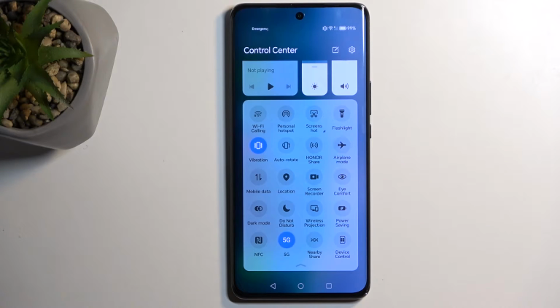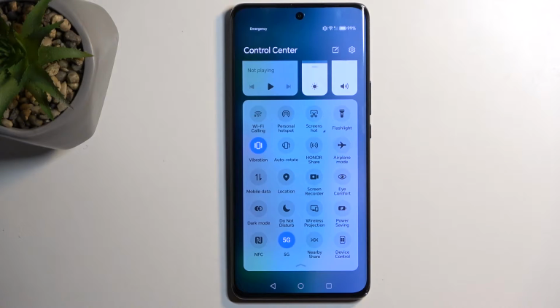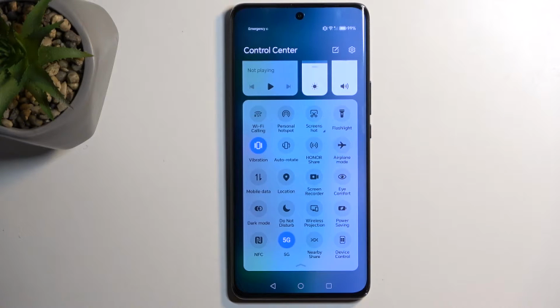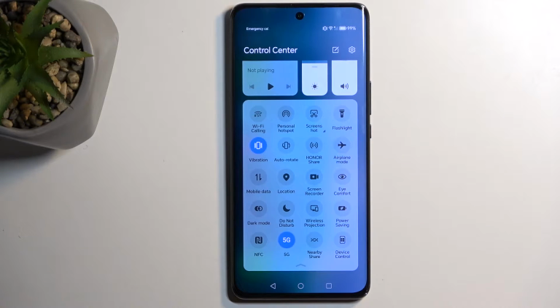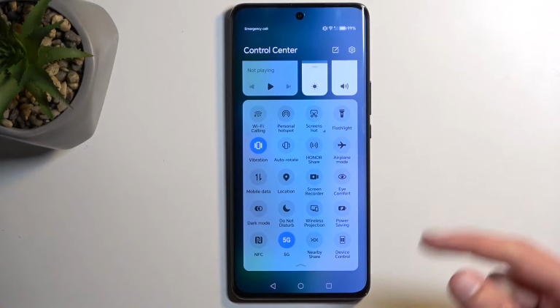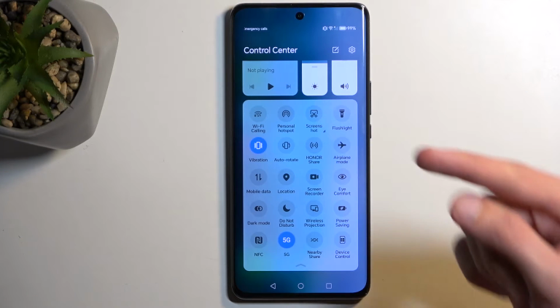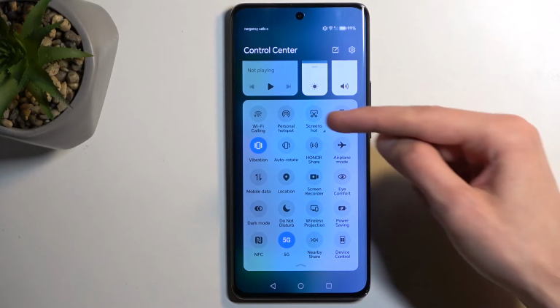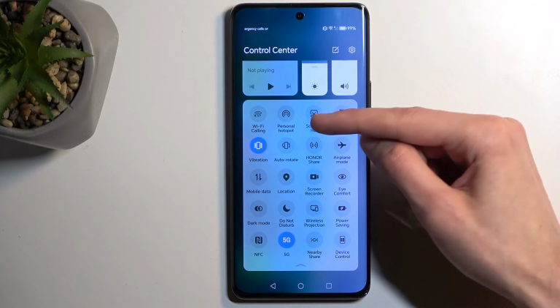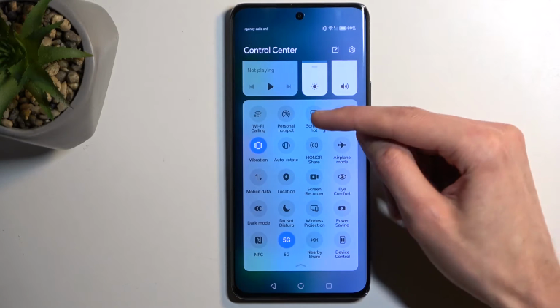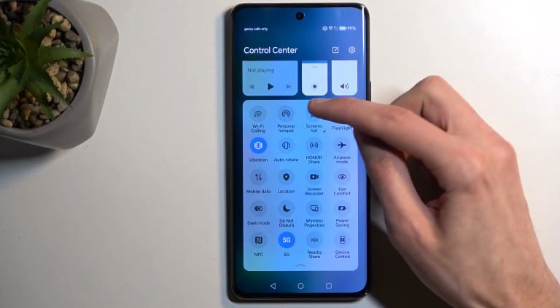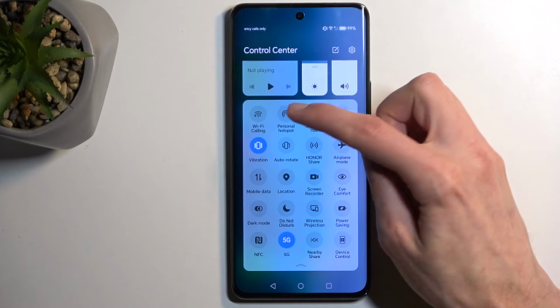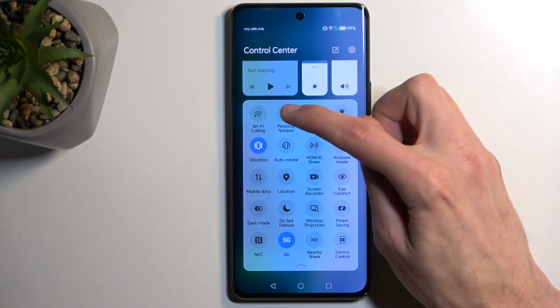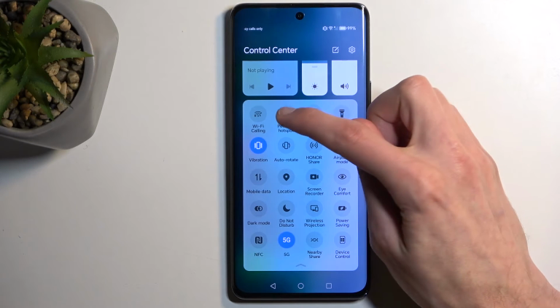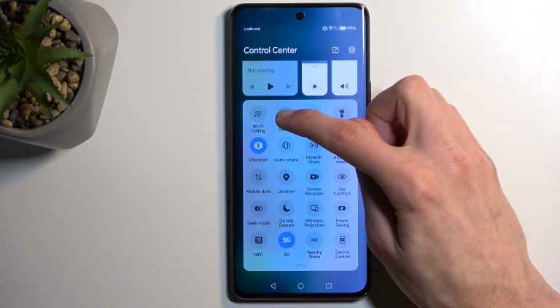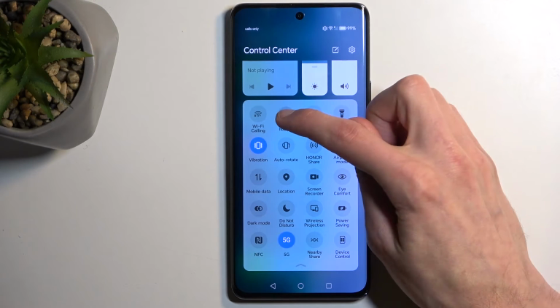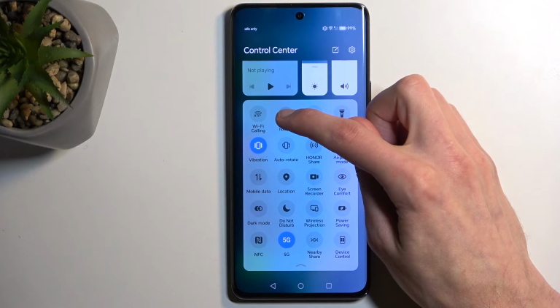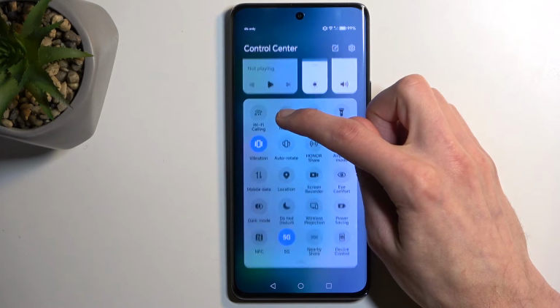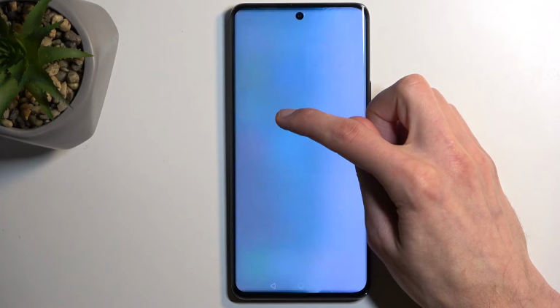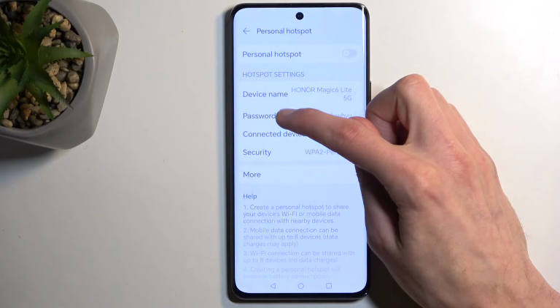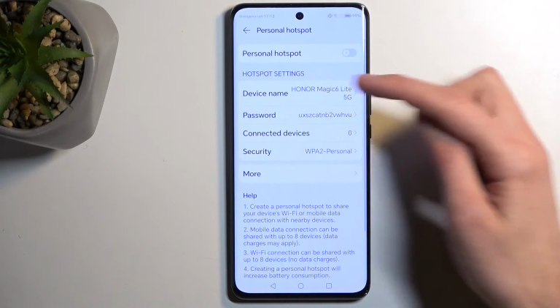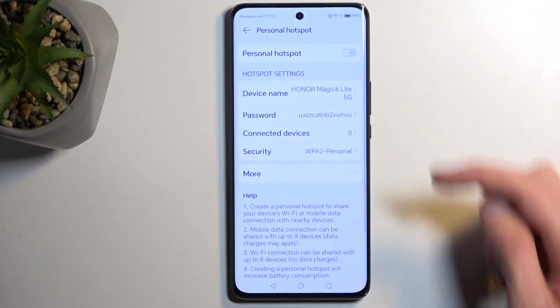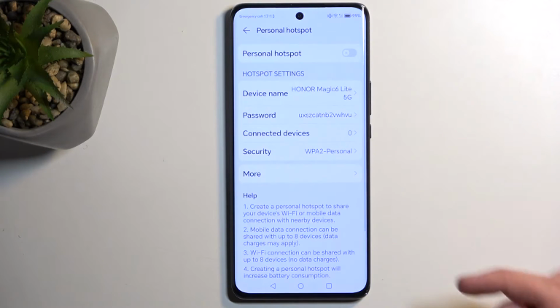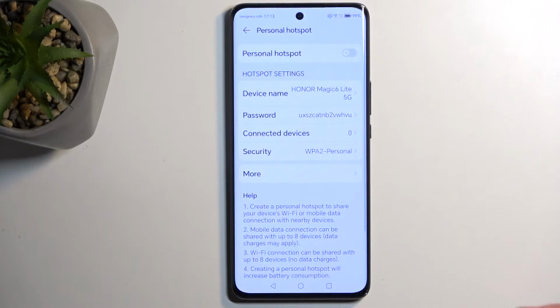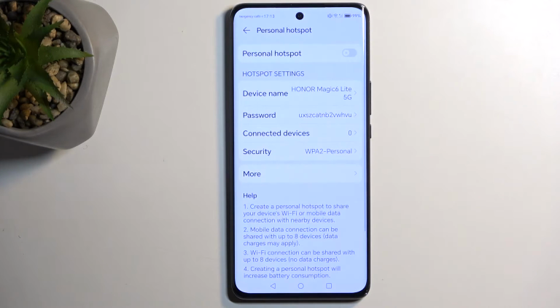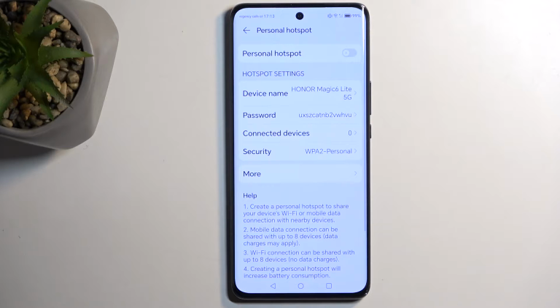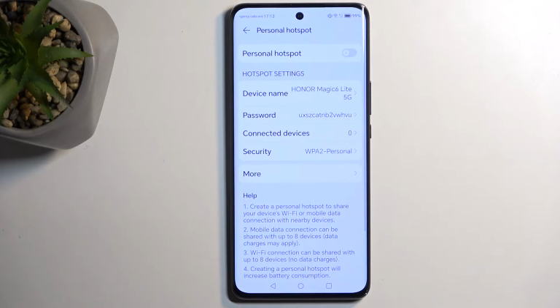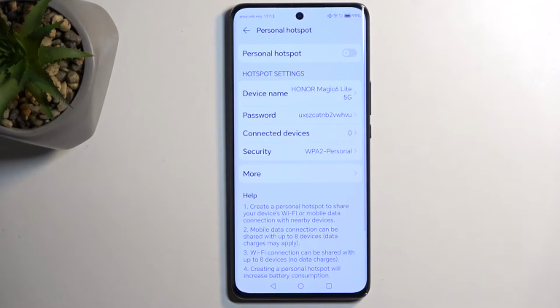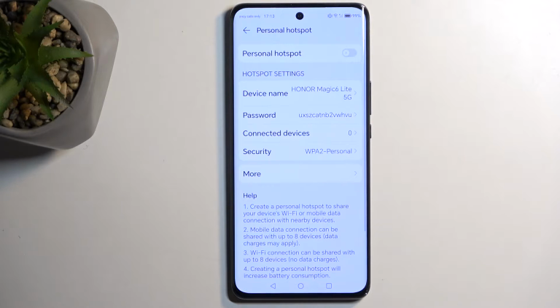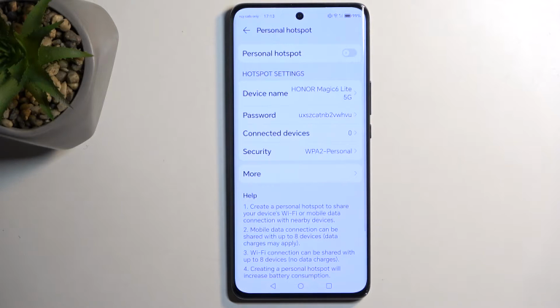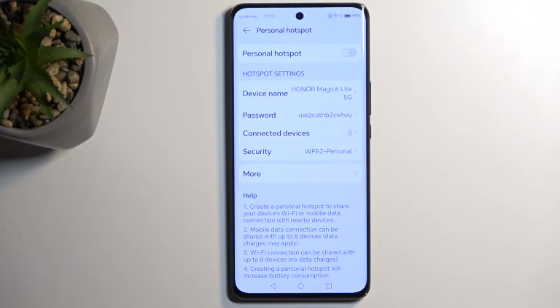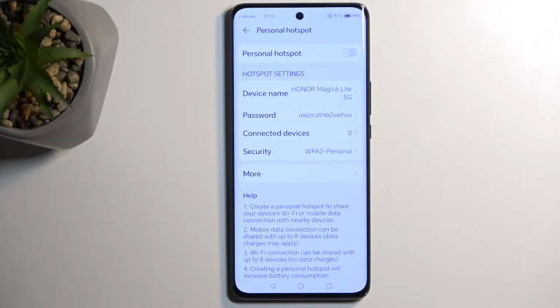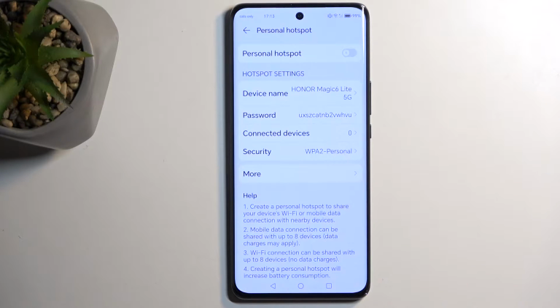In any case, once you see the hotspot toggle, you can hold it, and this will quickly take you to the settings.